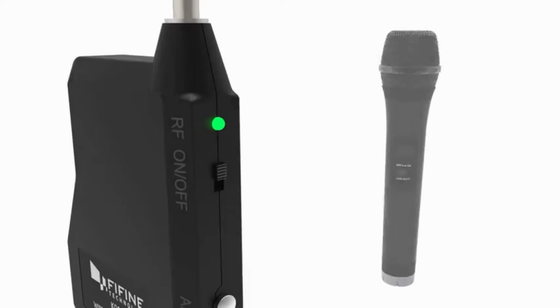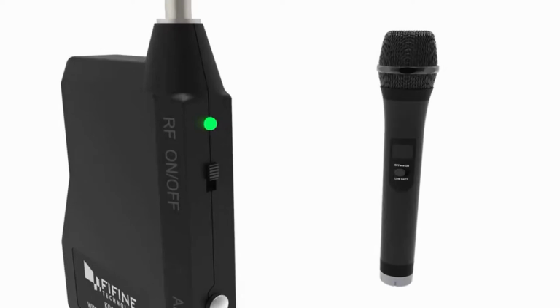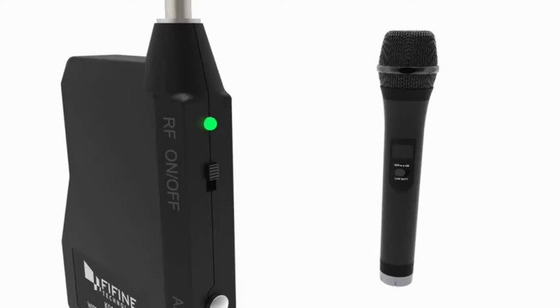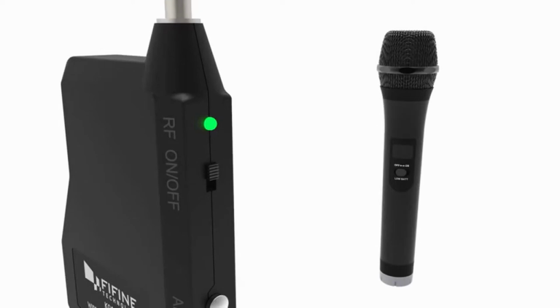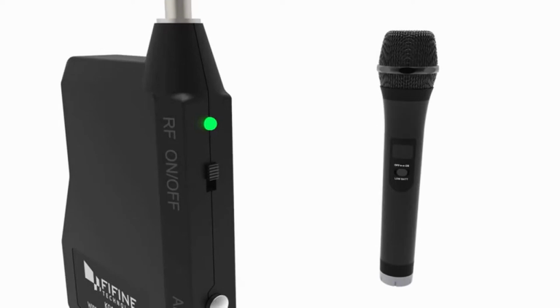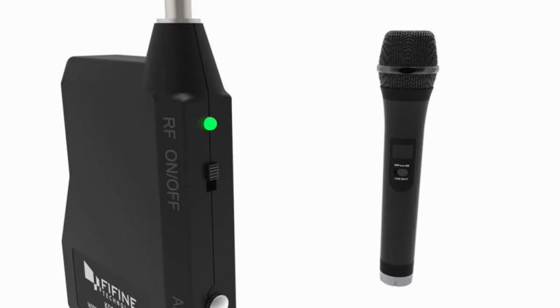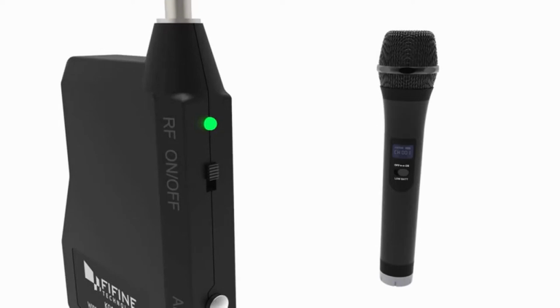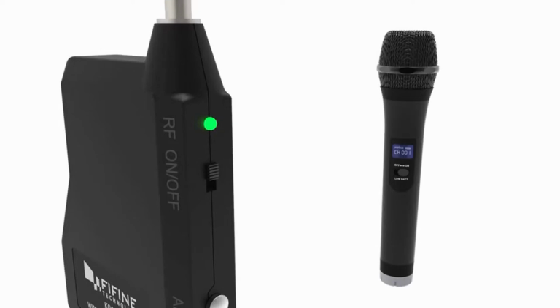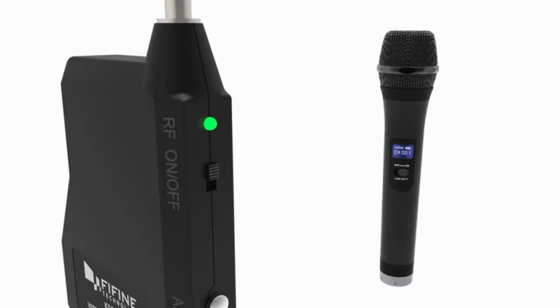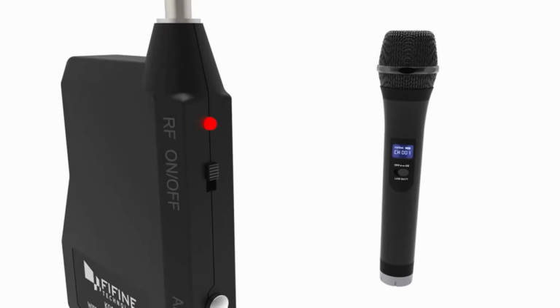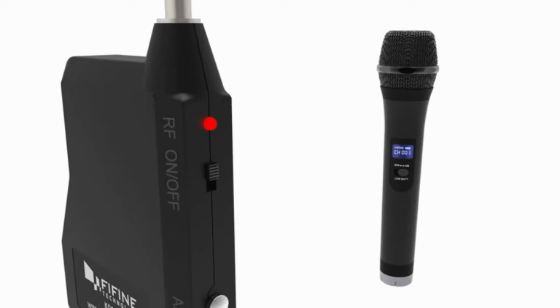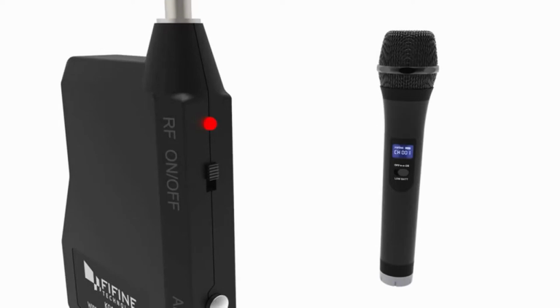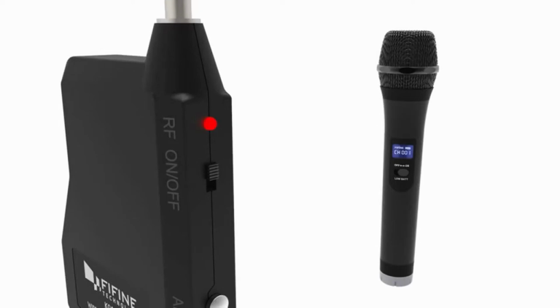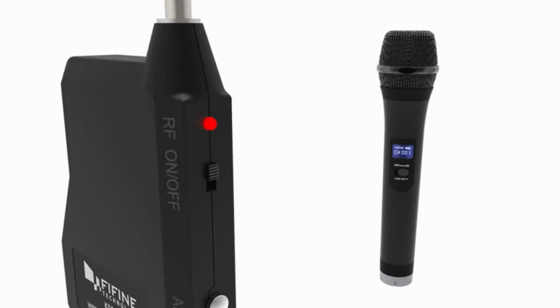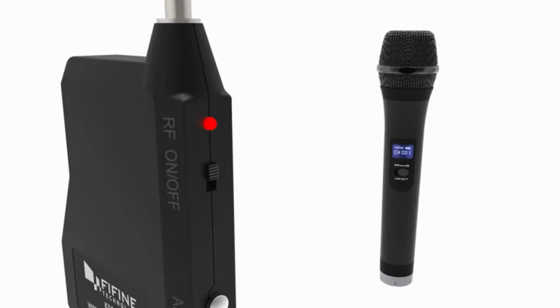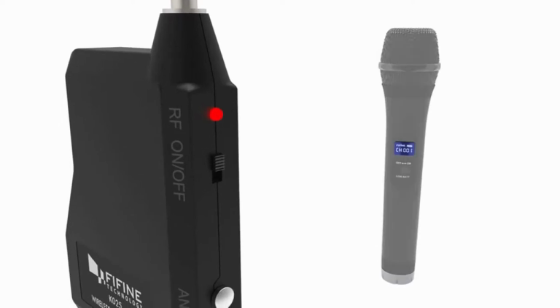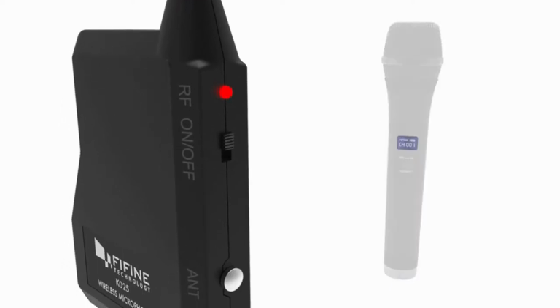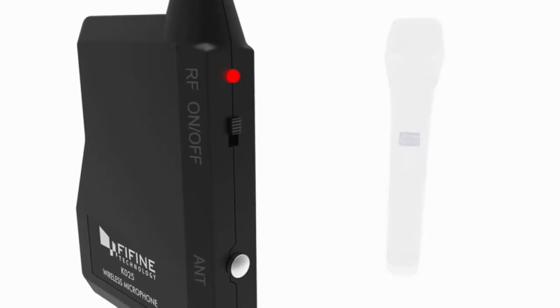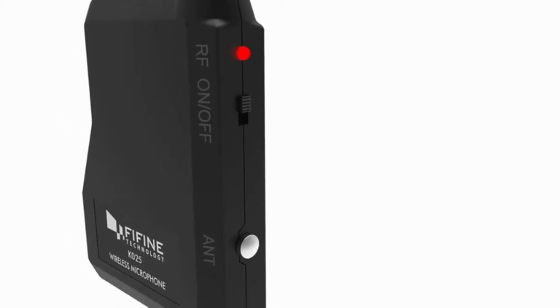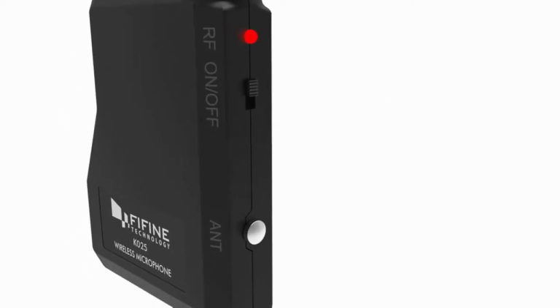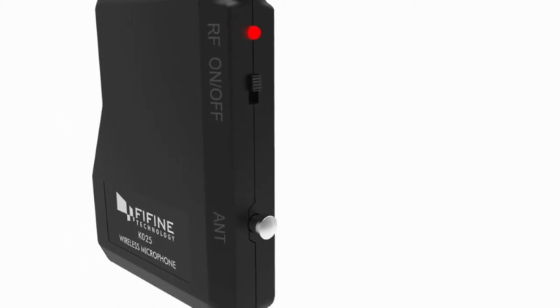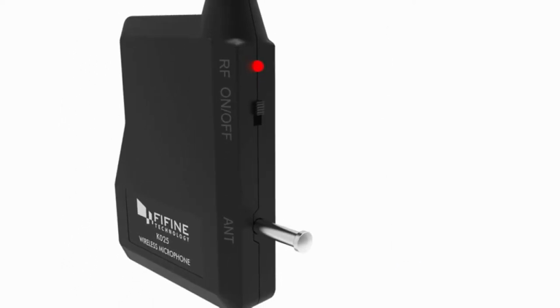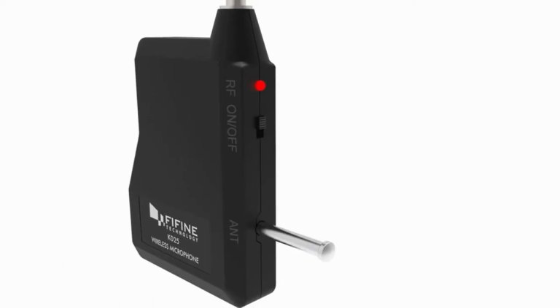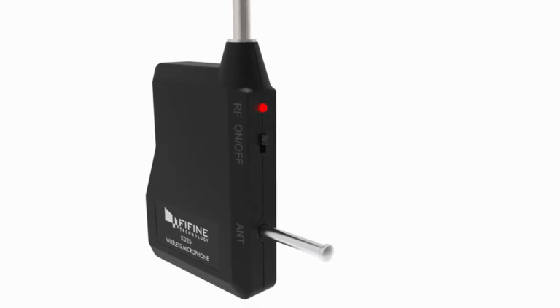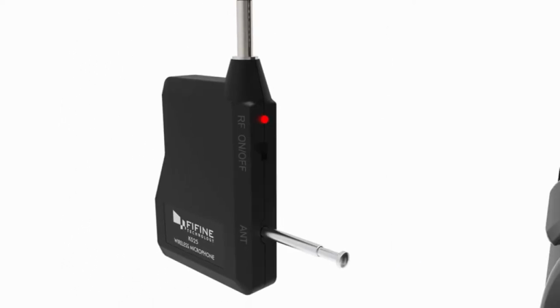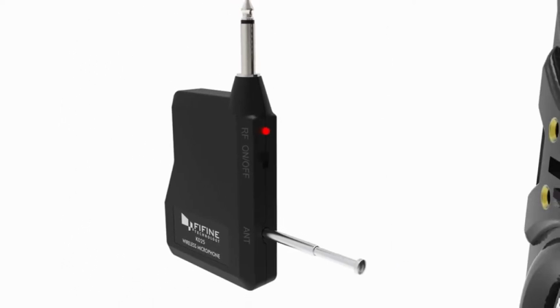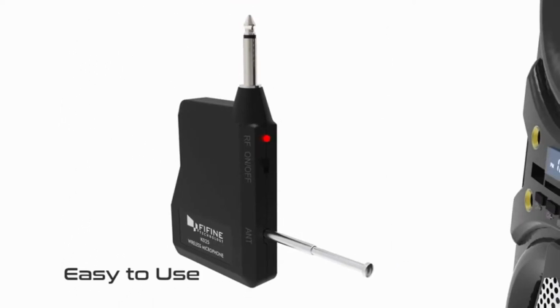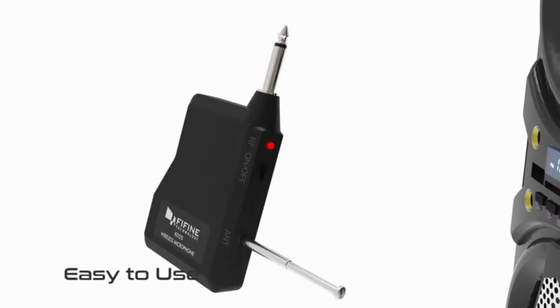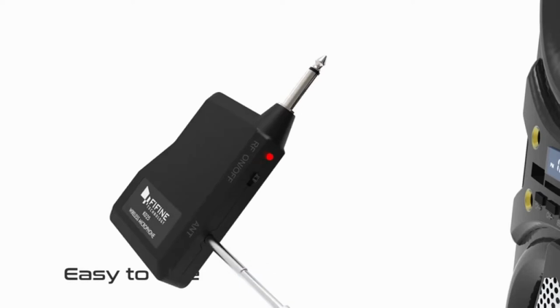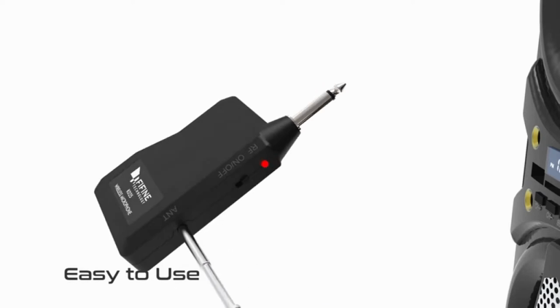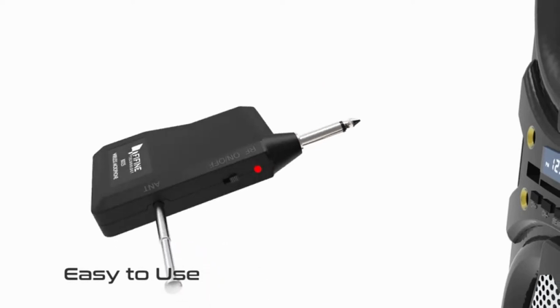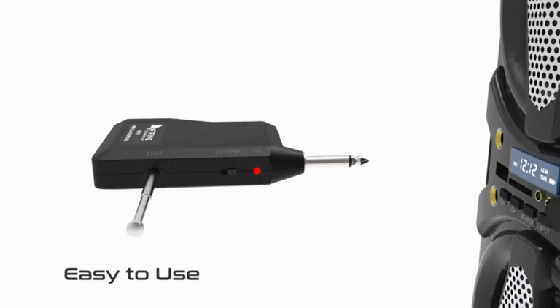Hi, what's up everyone. In this video we are going to talk about the top best wireless microphone systems you can buy on Amazon.